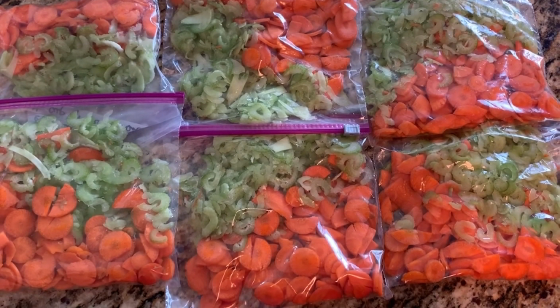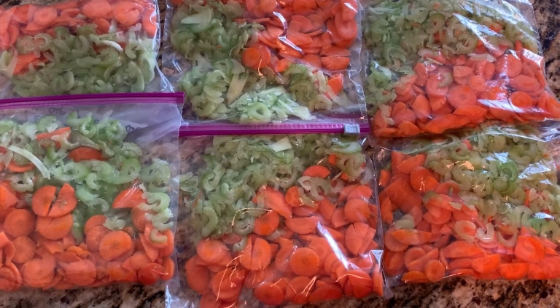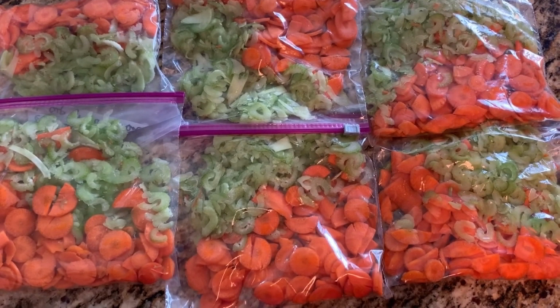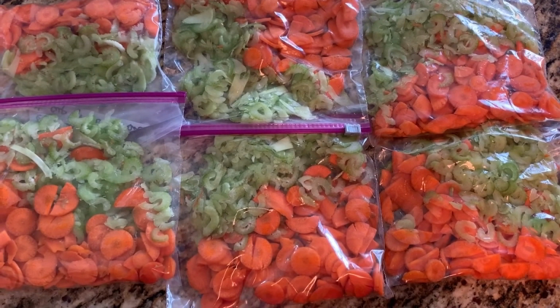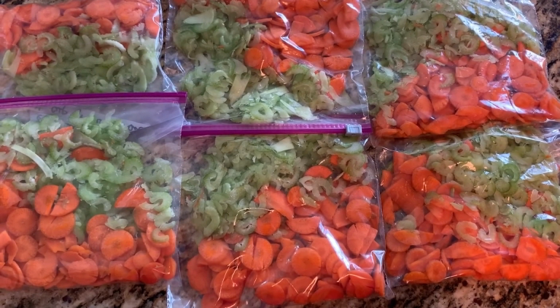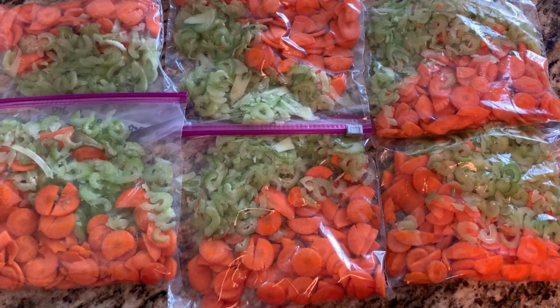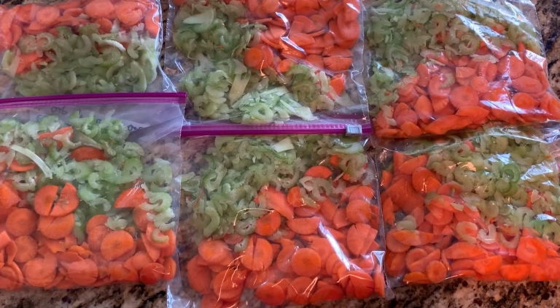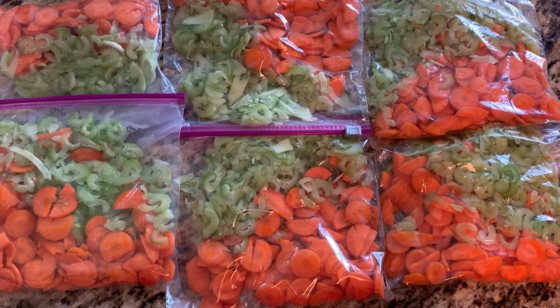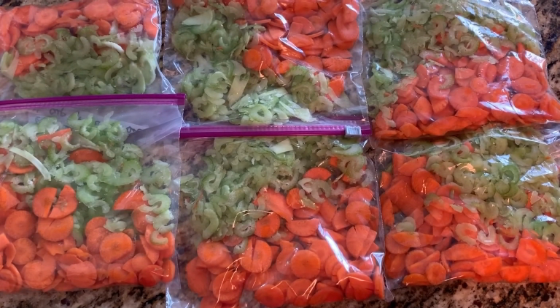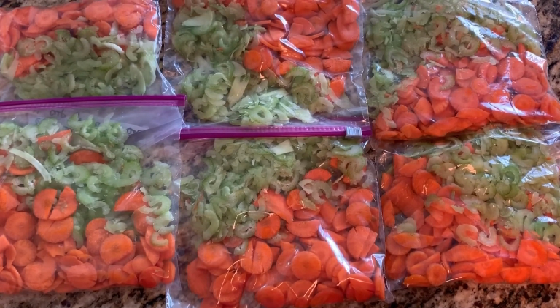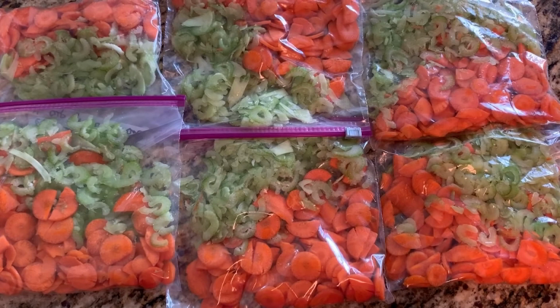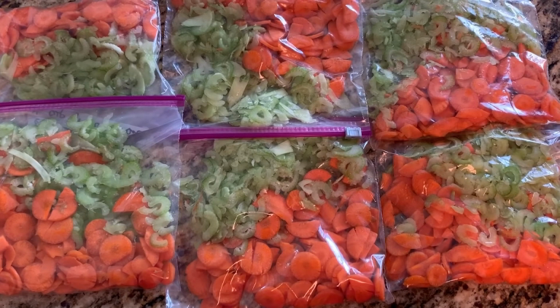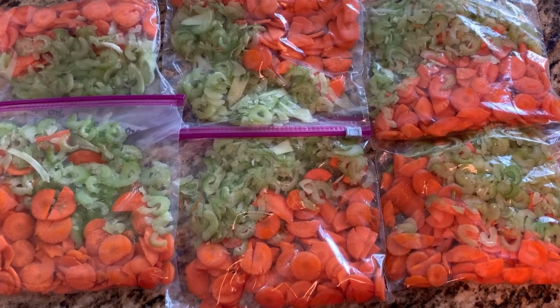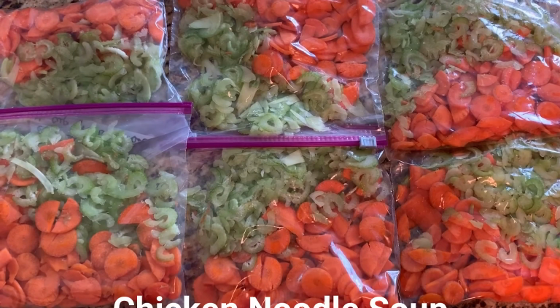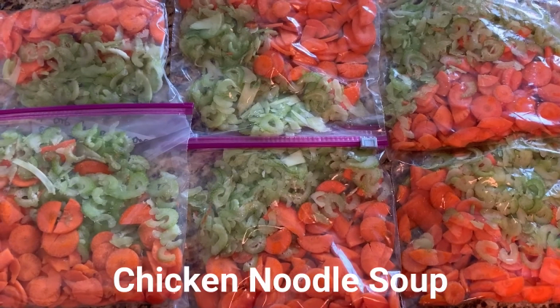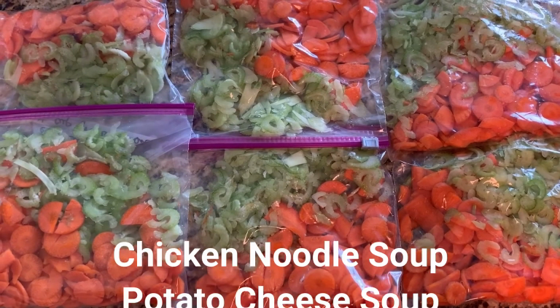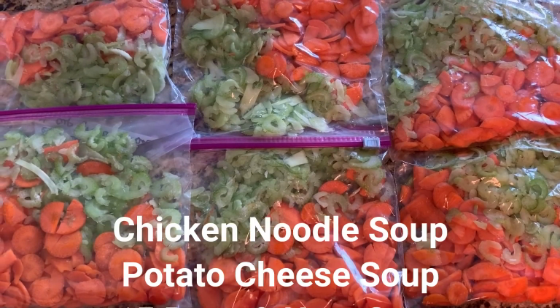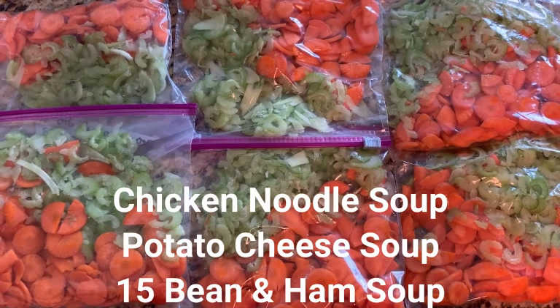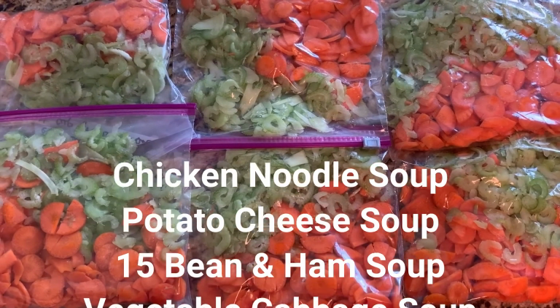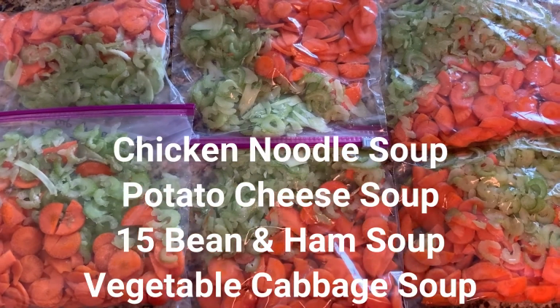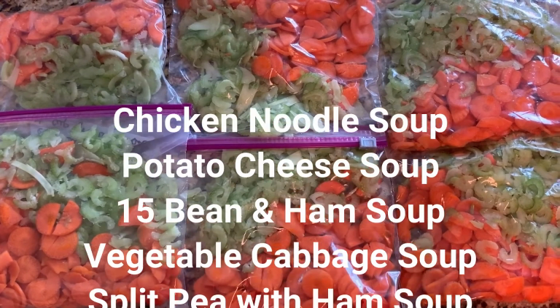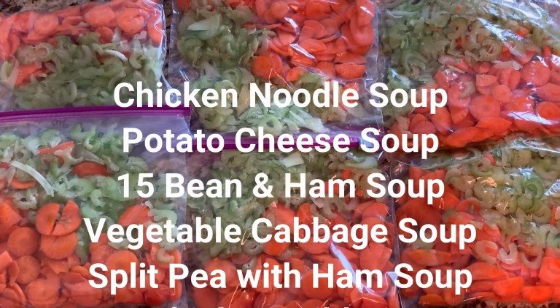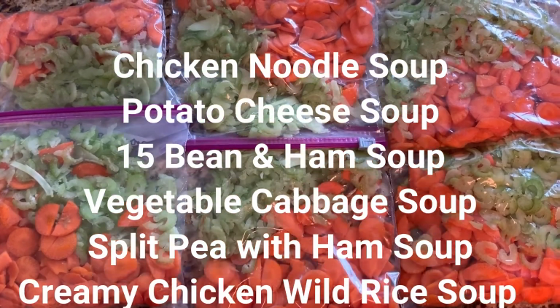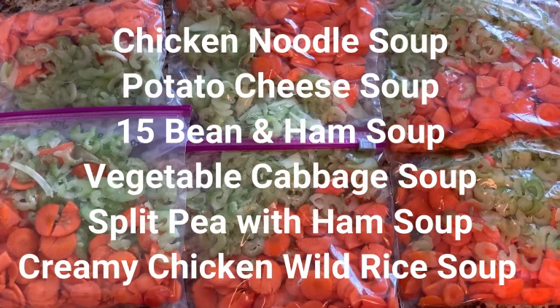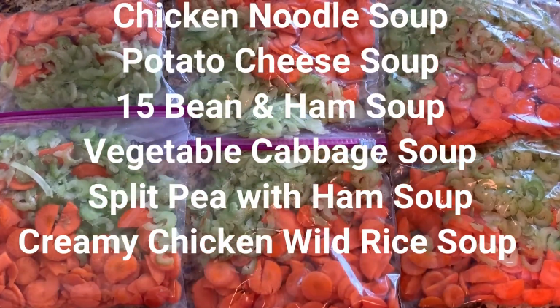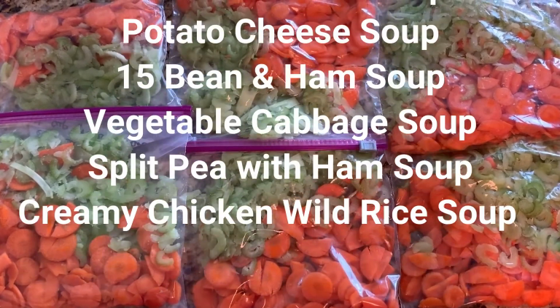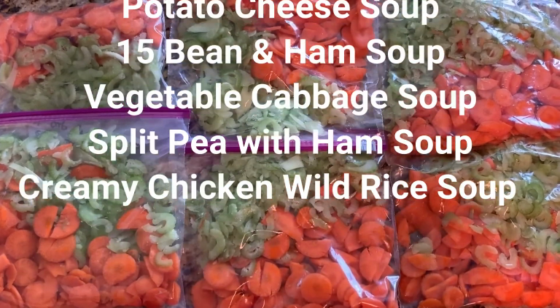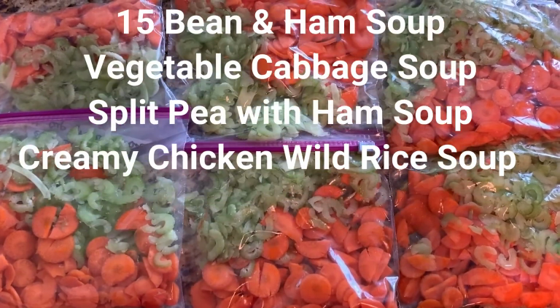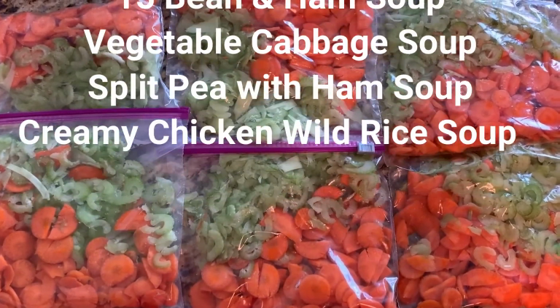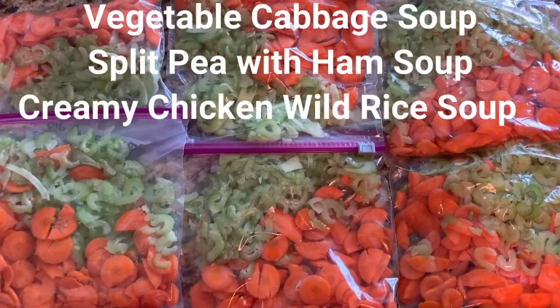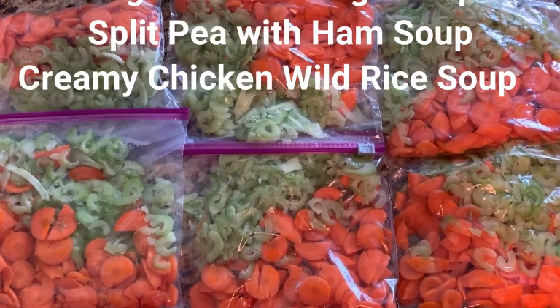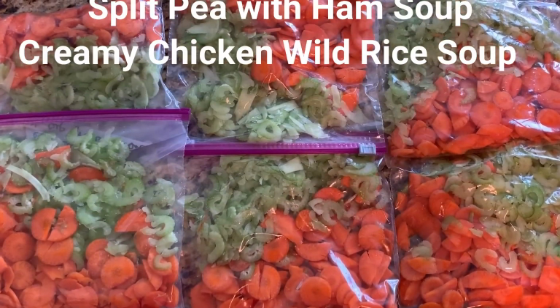Measure about a cup of each into each bag, then flatten them out and stack them up in the freezer — they don't take up much room. I'll put links in the description below to some of my favorite soup recipes.